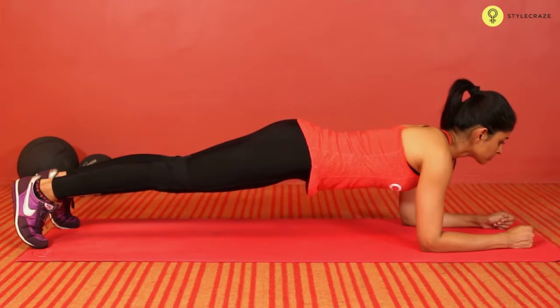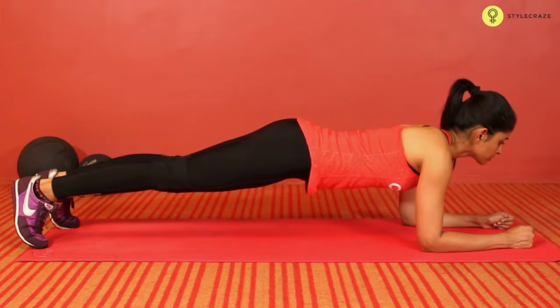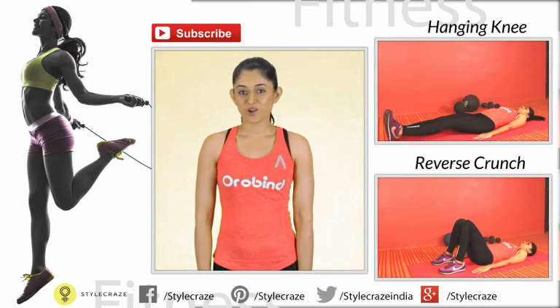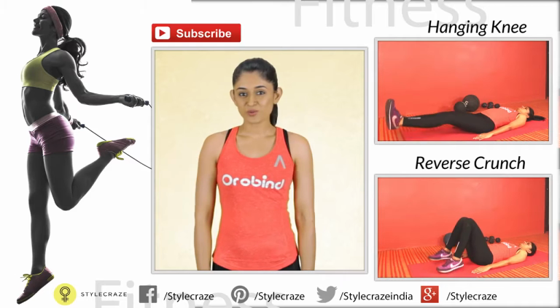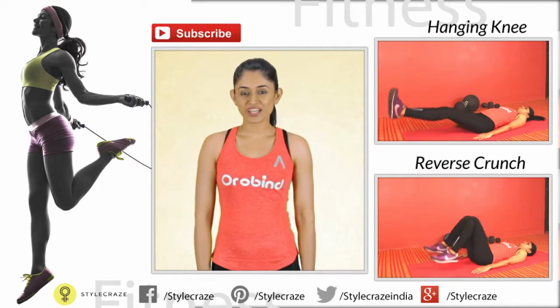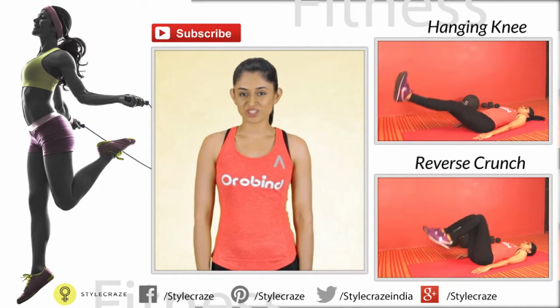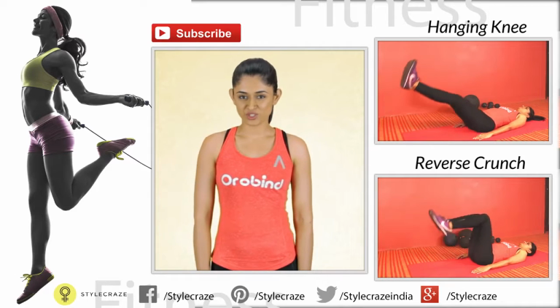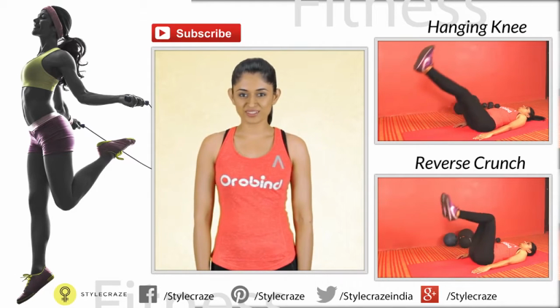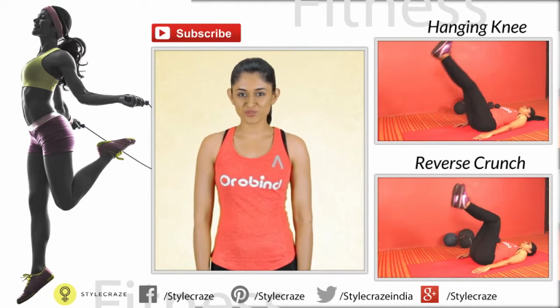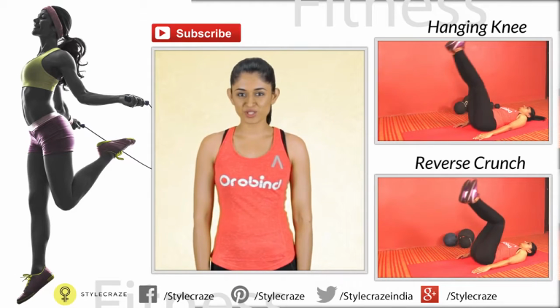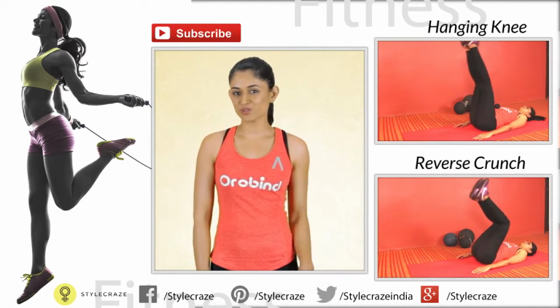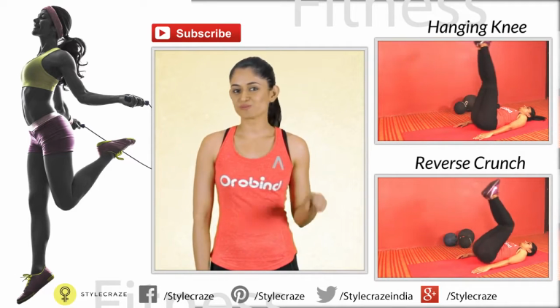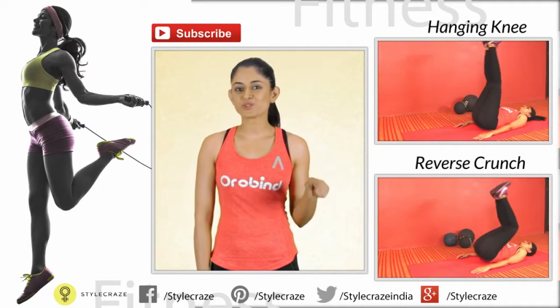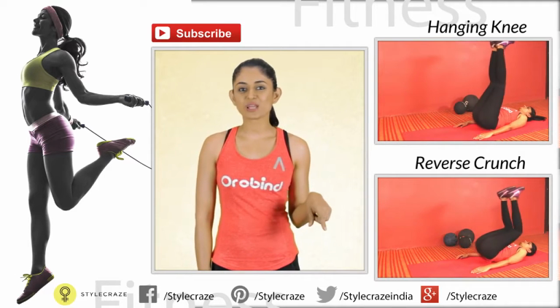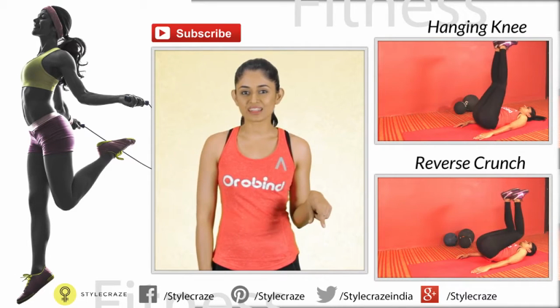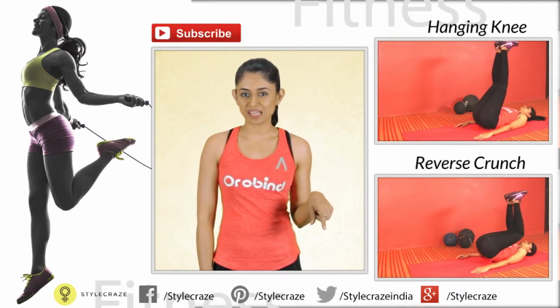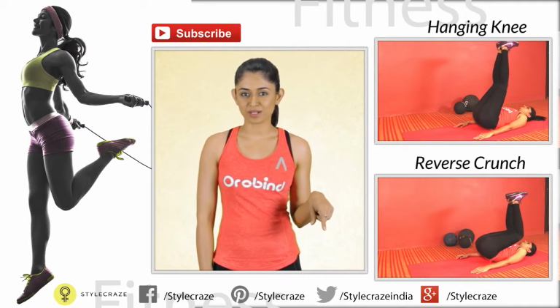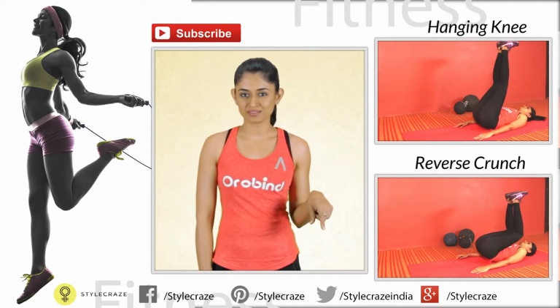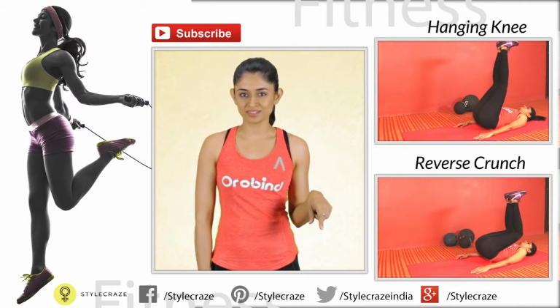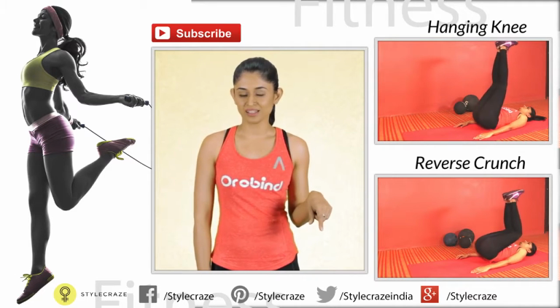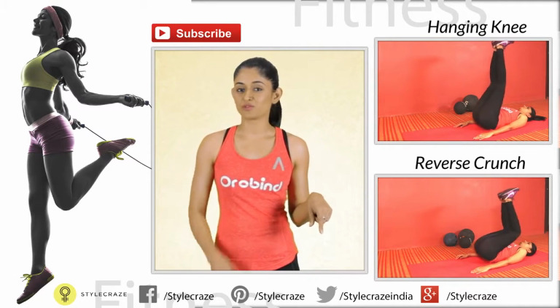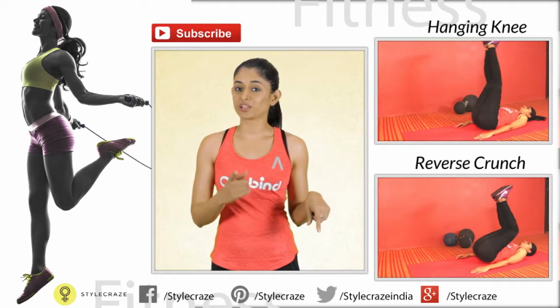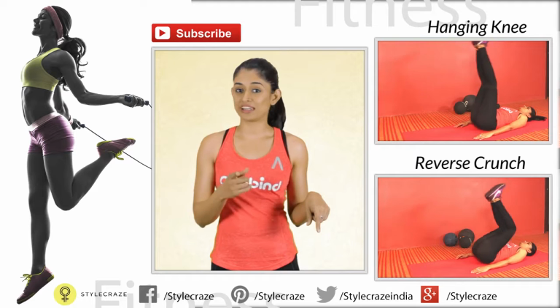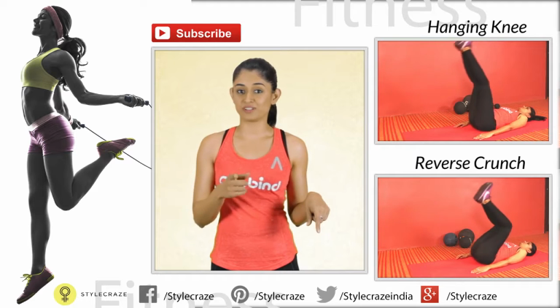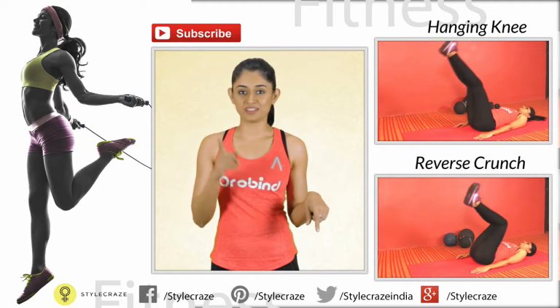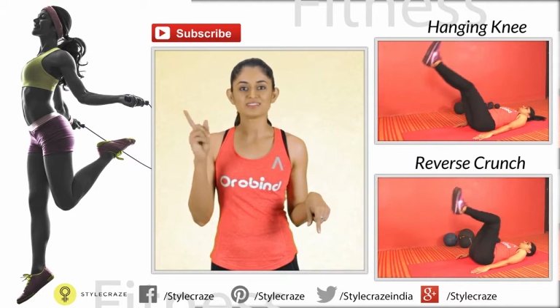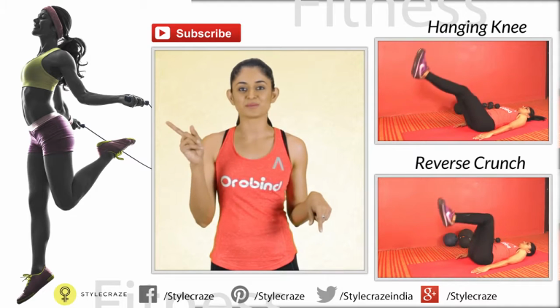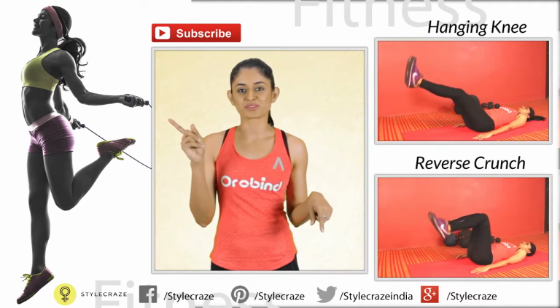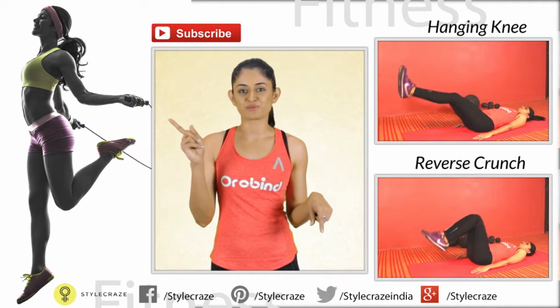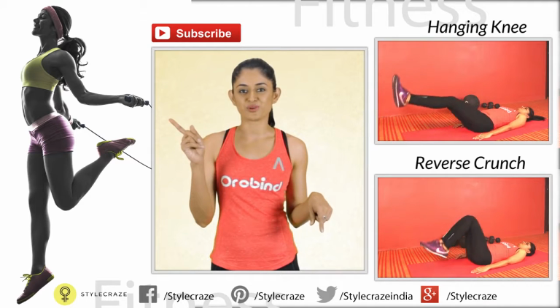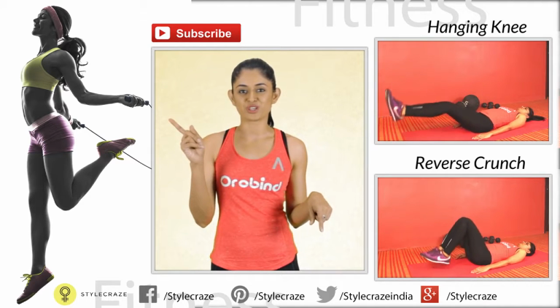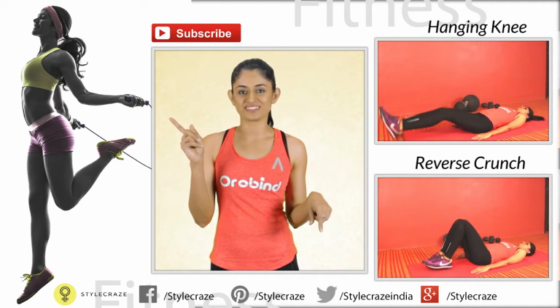I hope you guys enjoyed this video. Do hit the like button. If you wanna get fitter, subscribe to our channel.